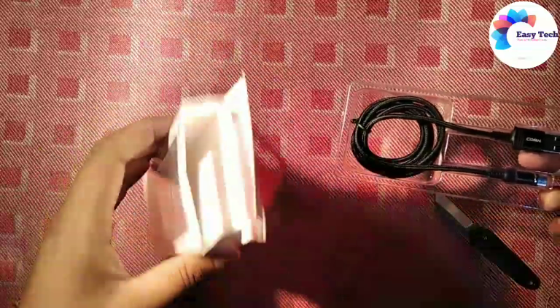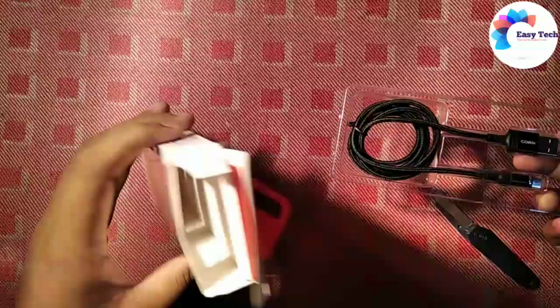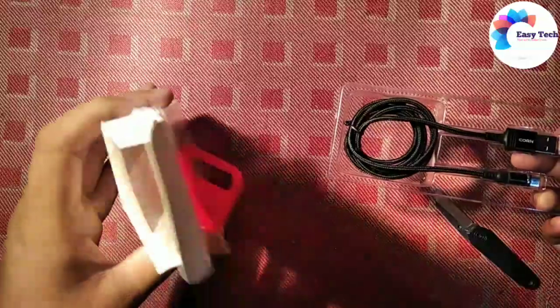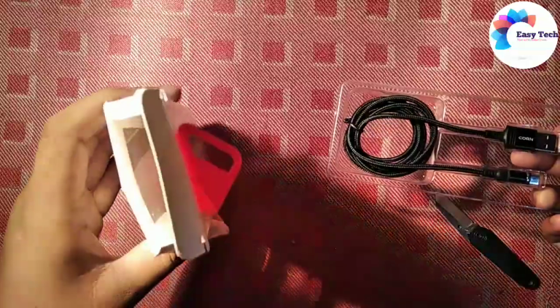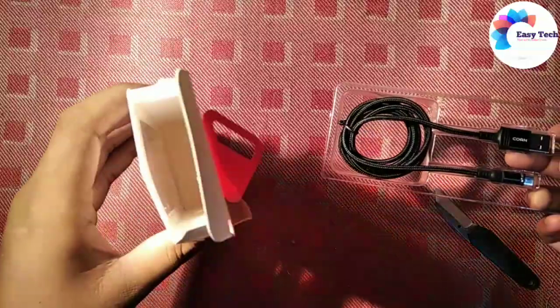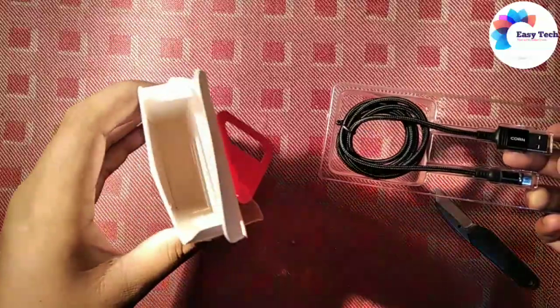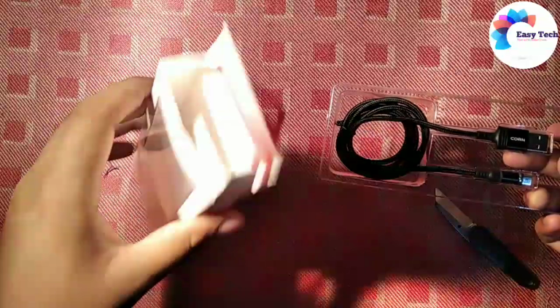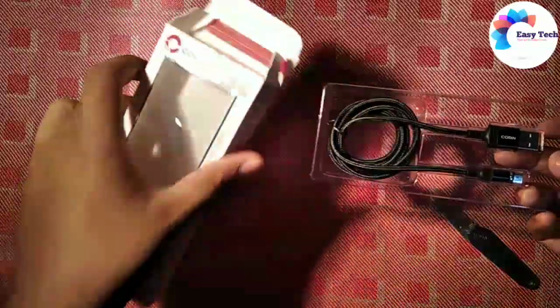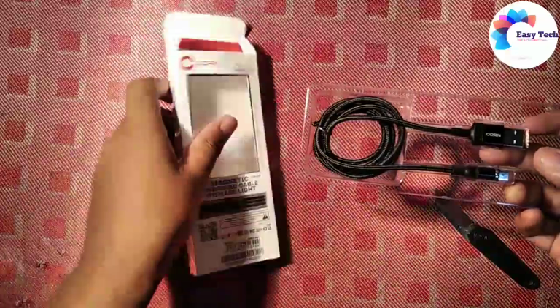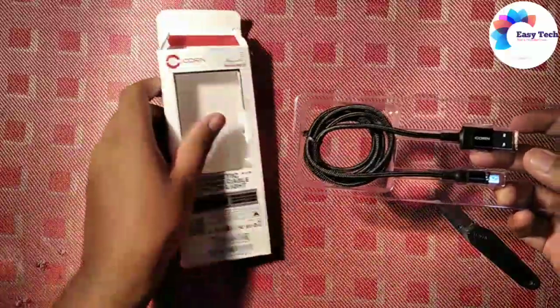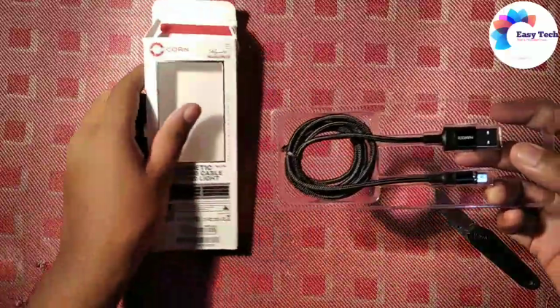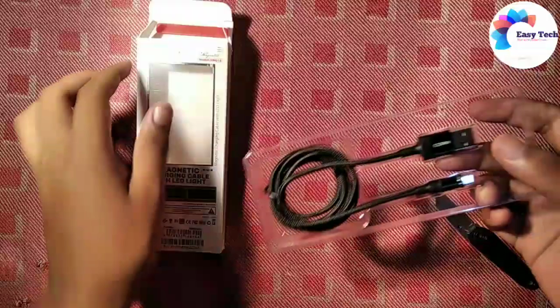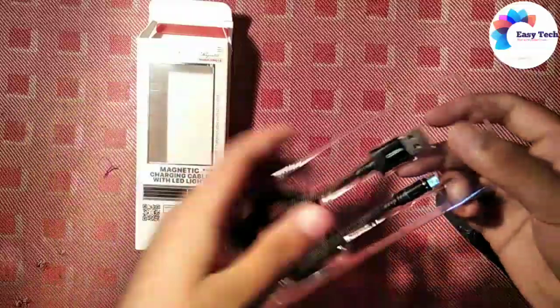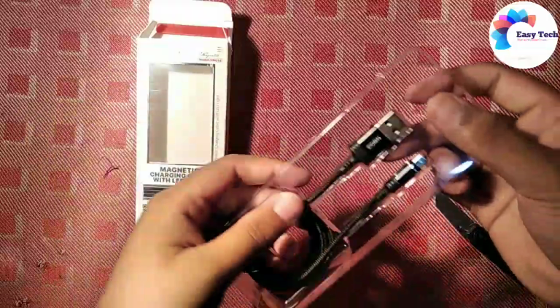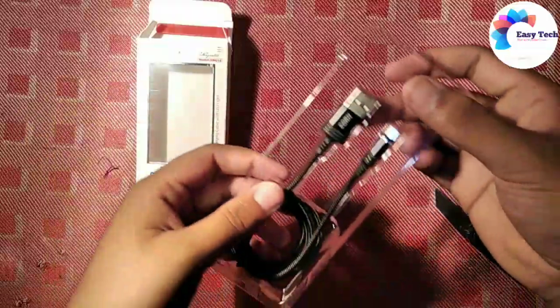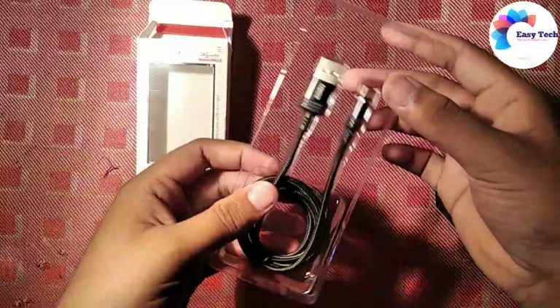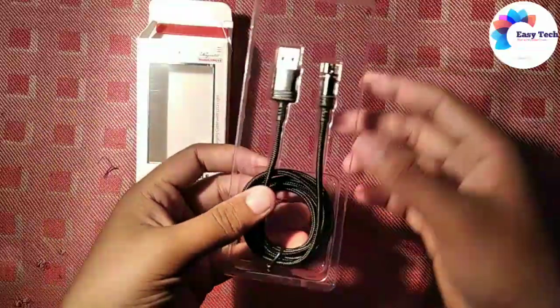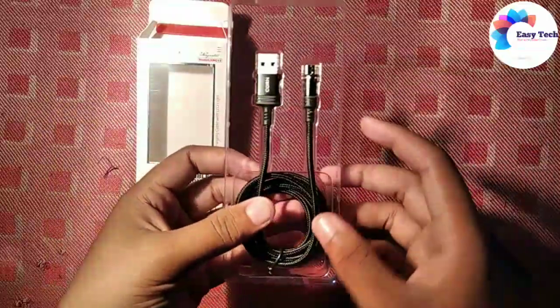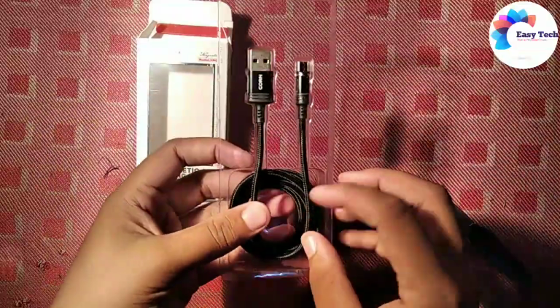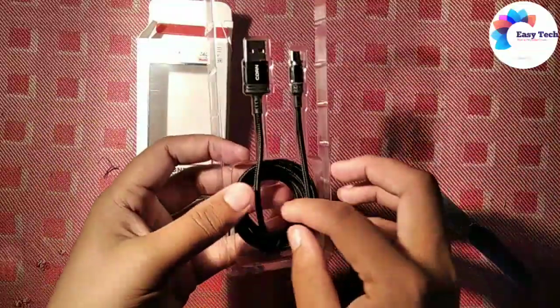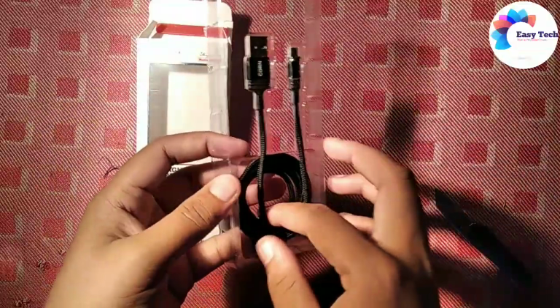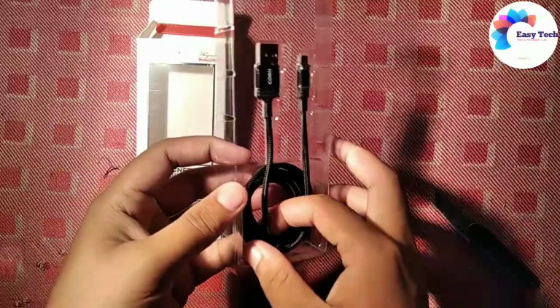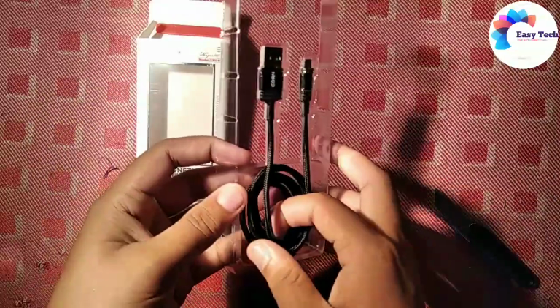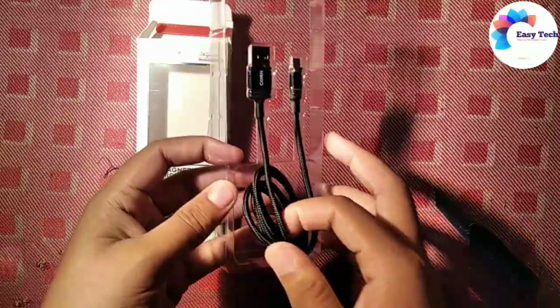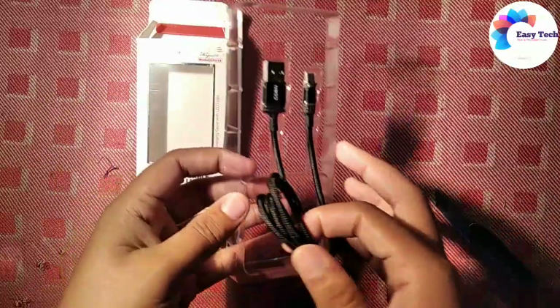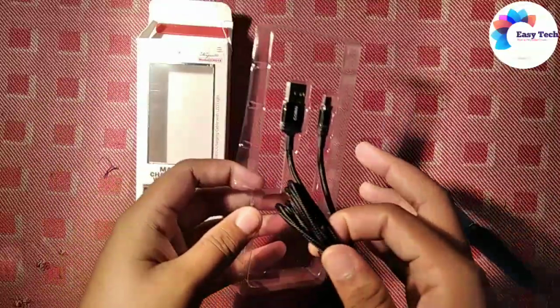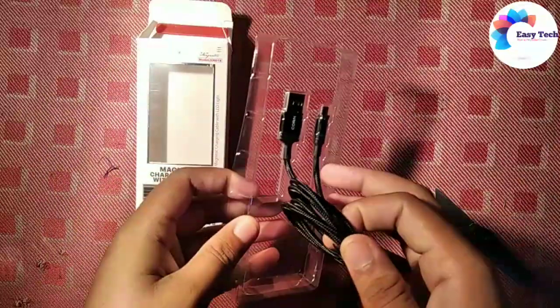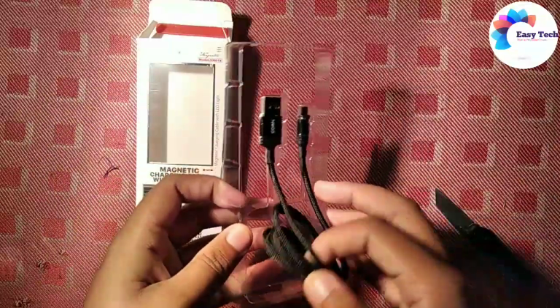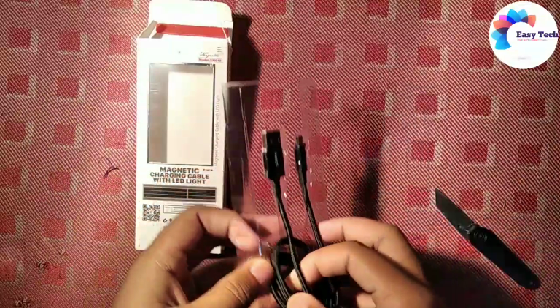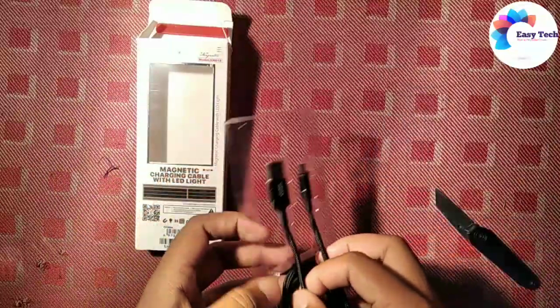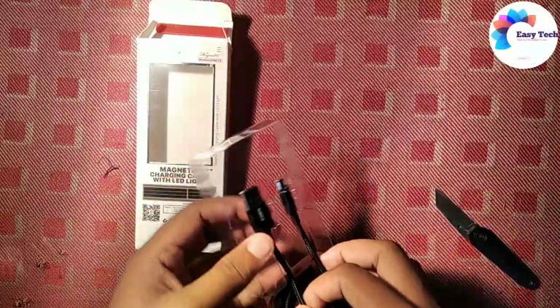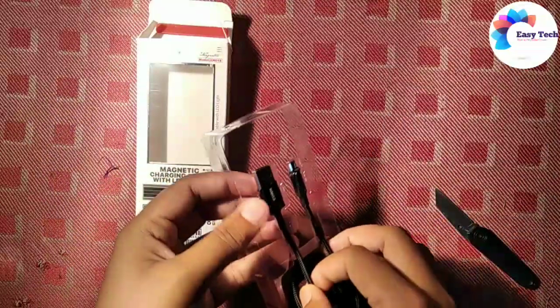So now we have to do the unboxing, and we are going to show you how to use the cable.